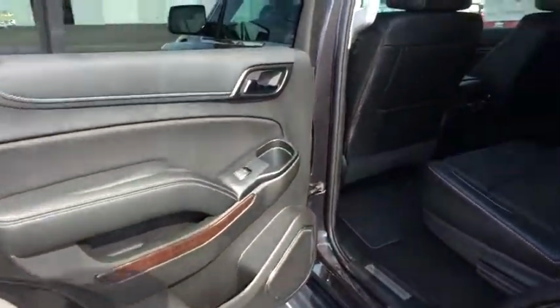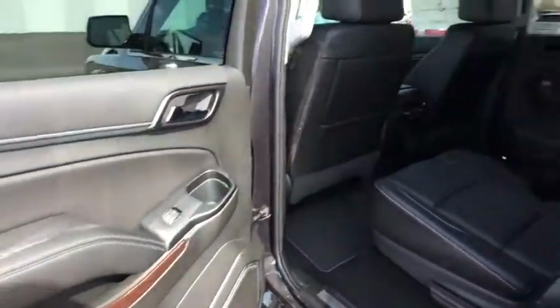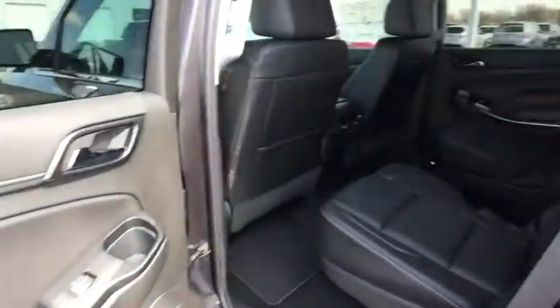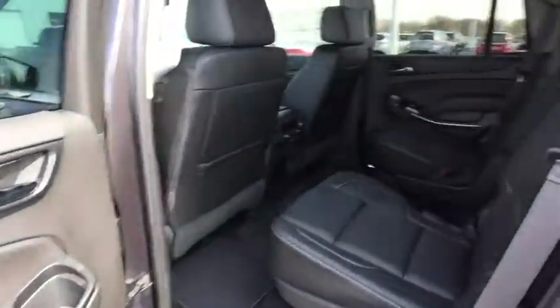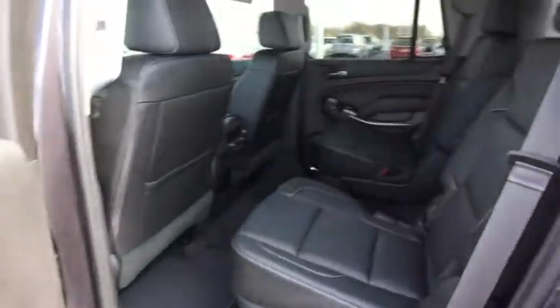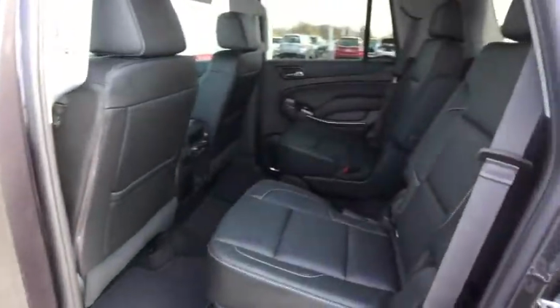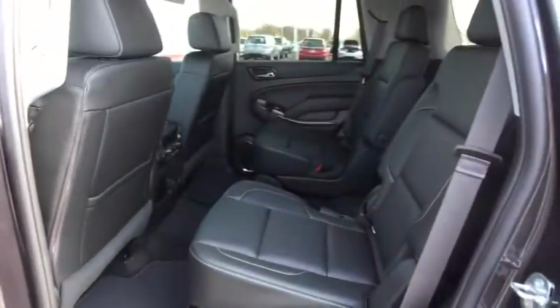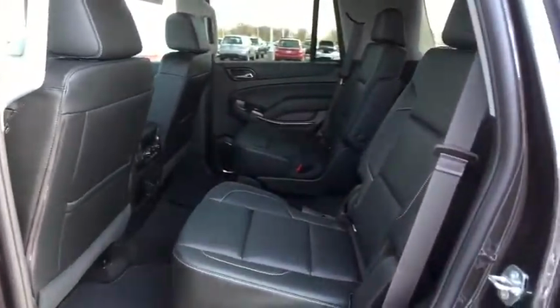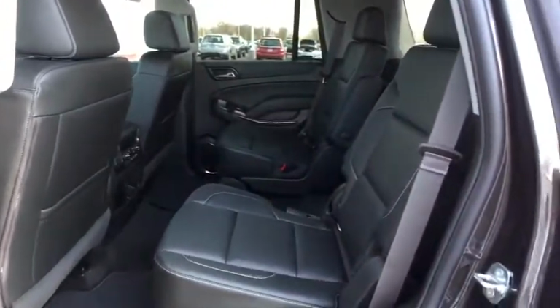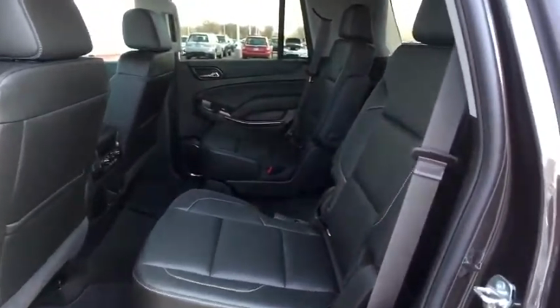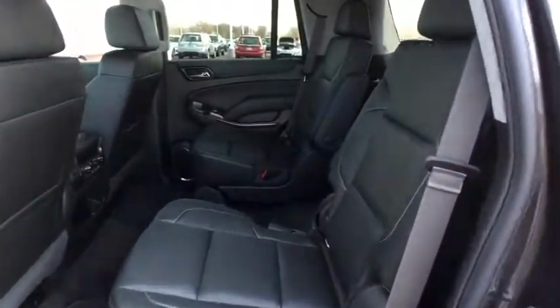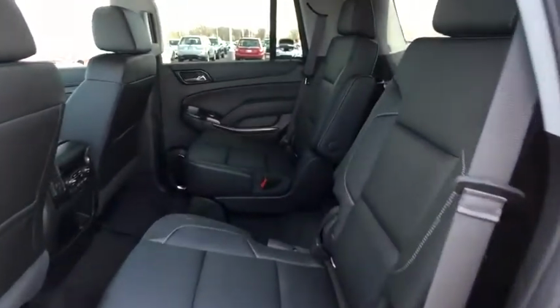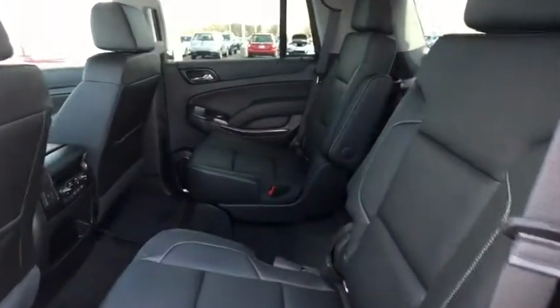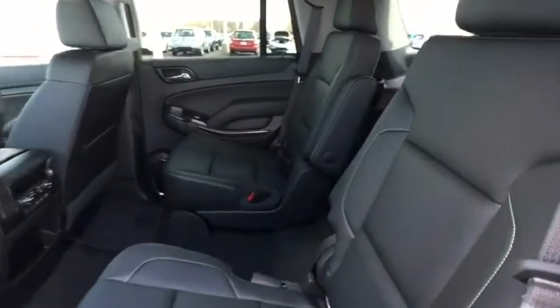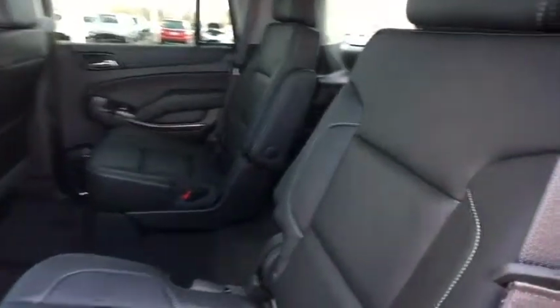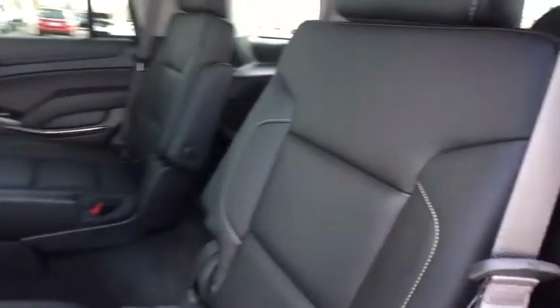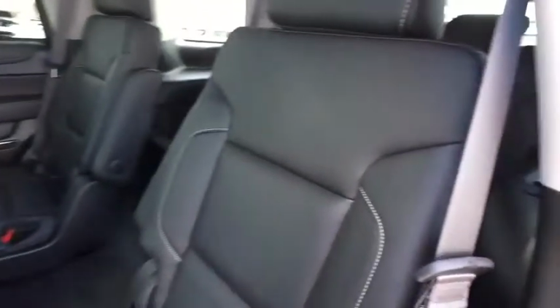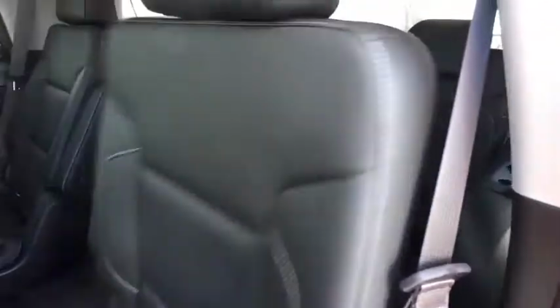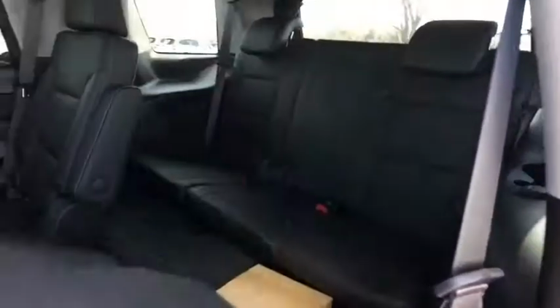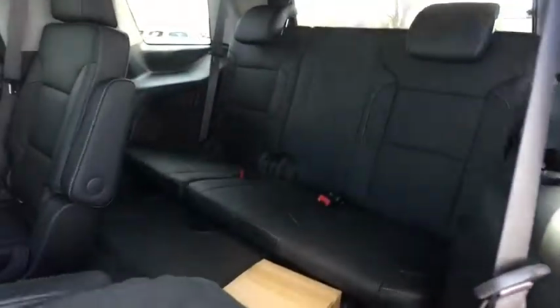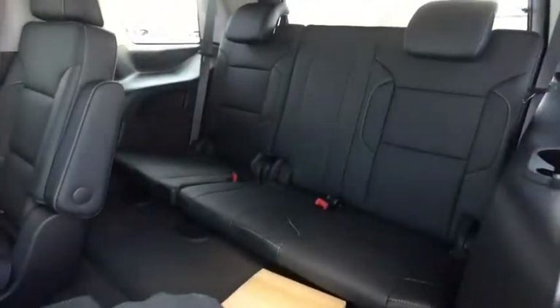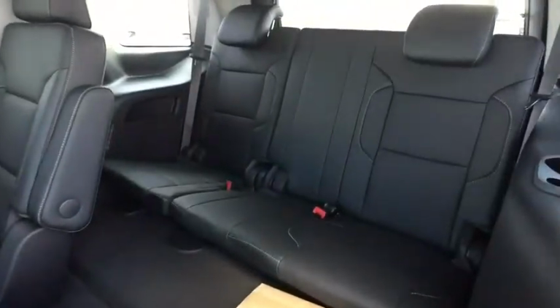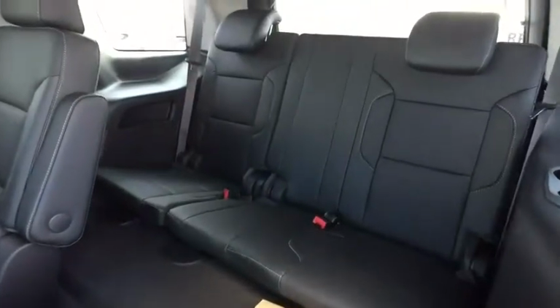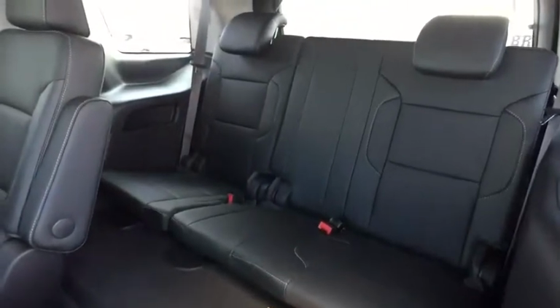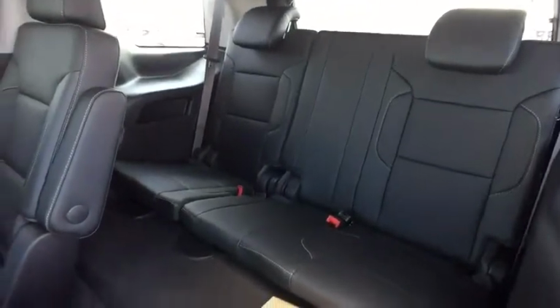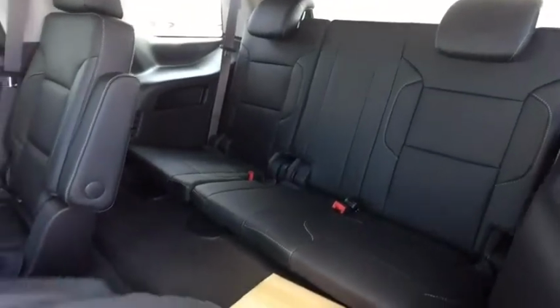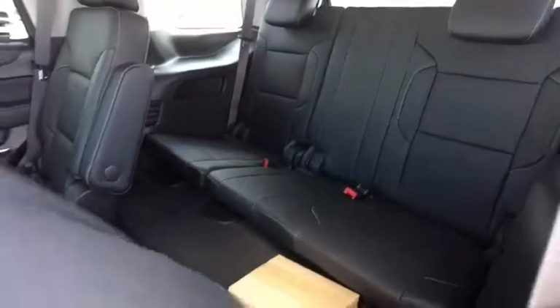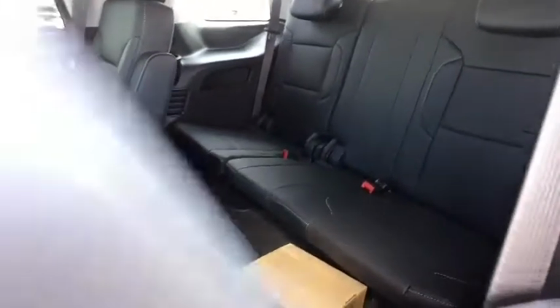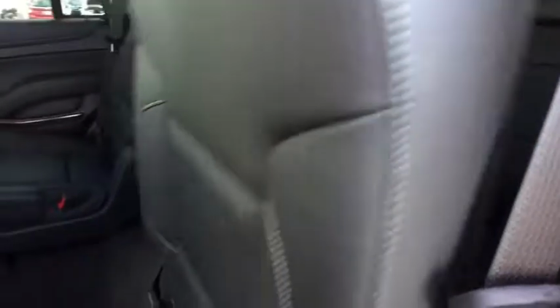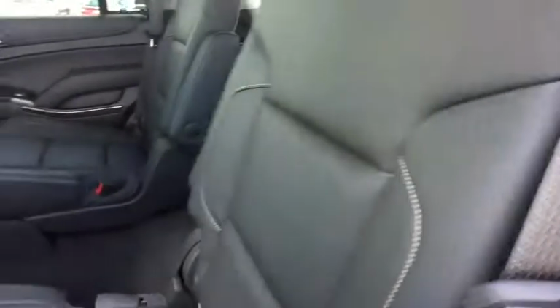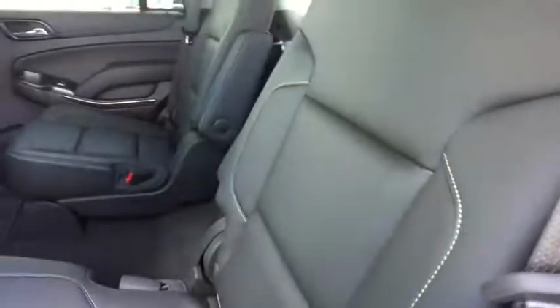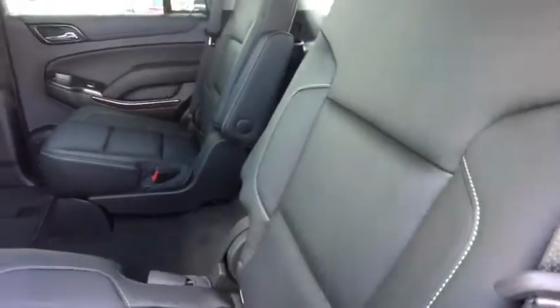A vehicle like this doesn't come along every day. Come in and get it before someone else does. Bye.